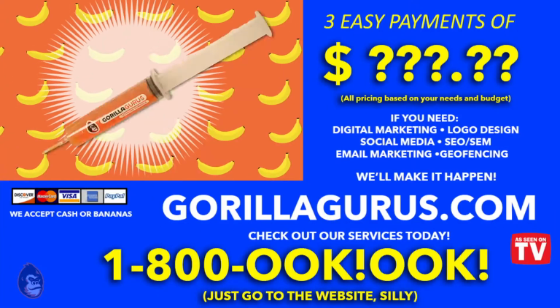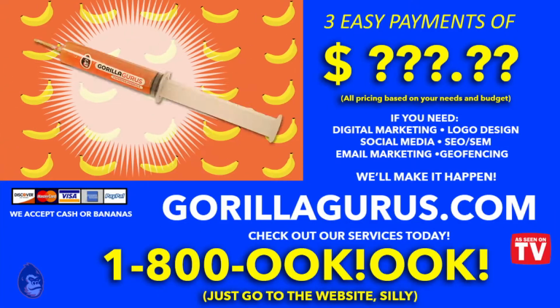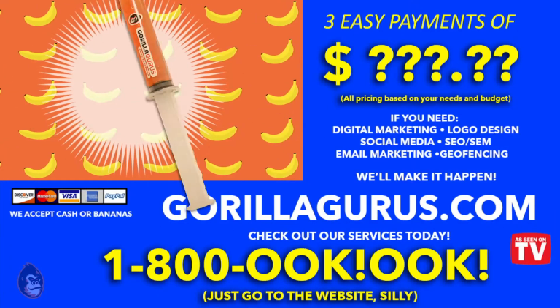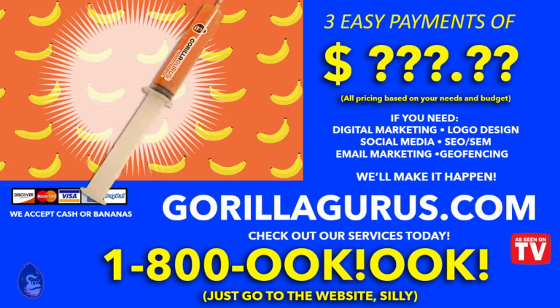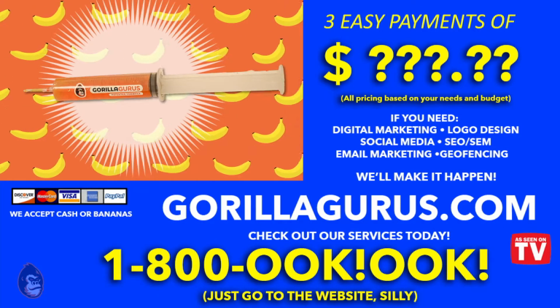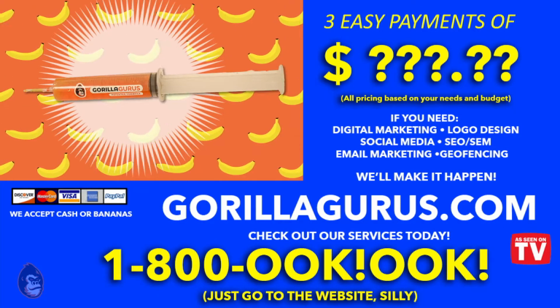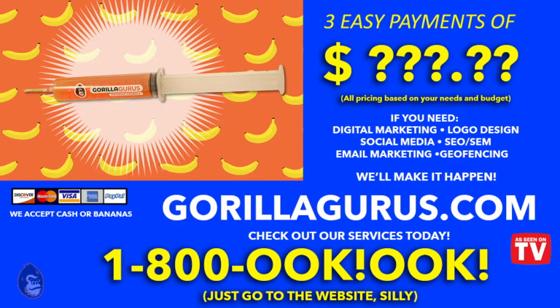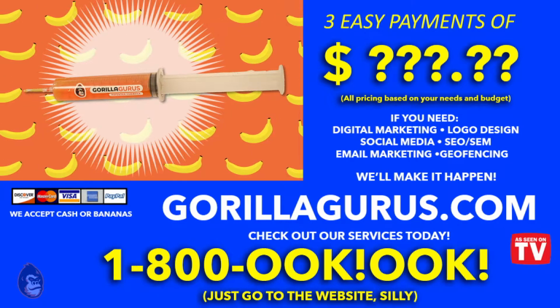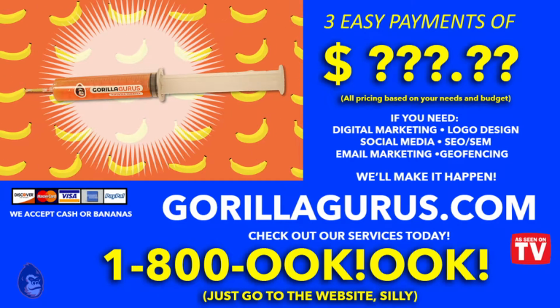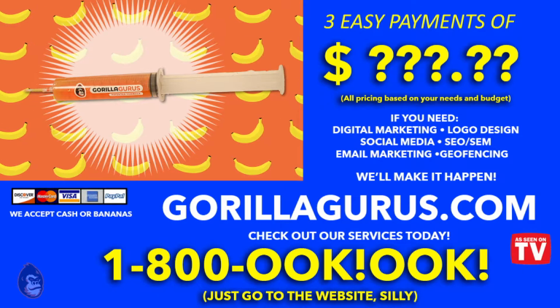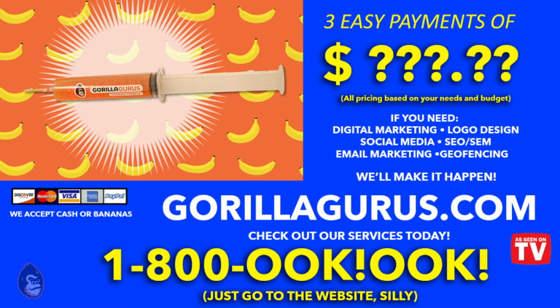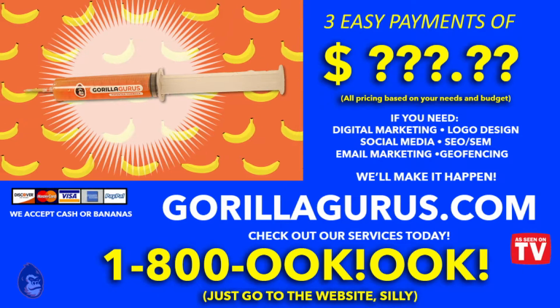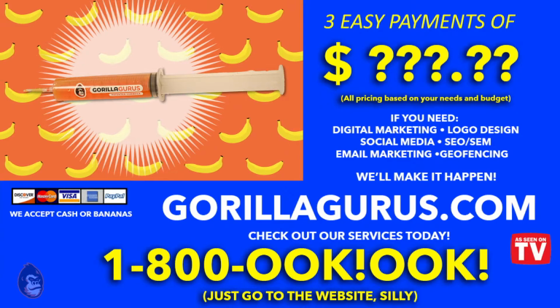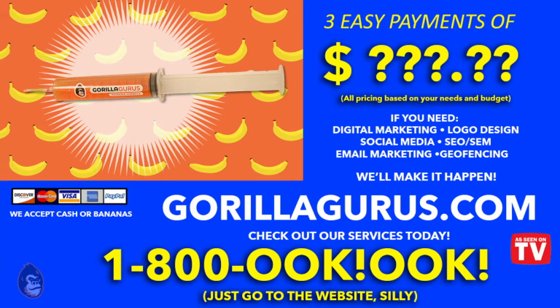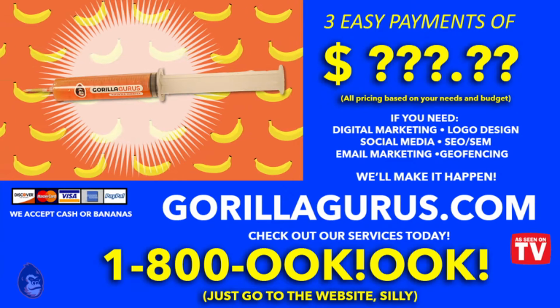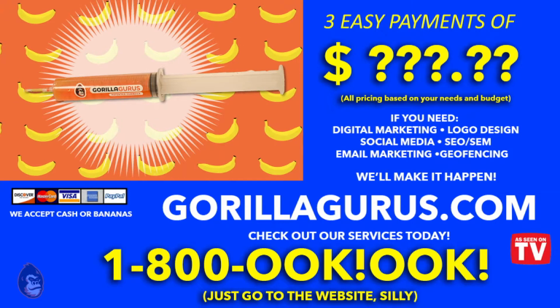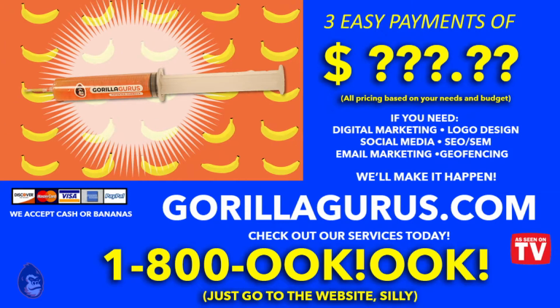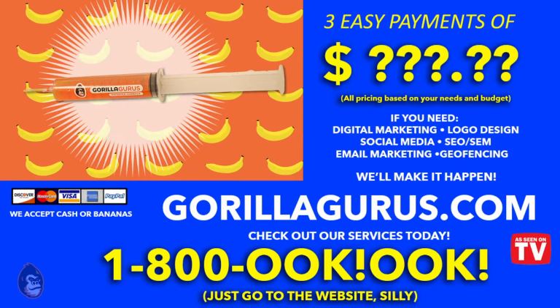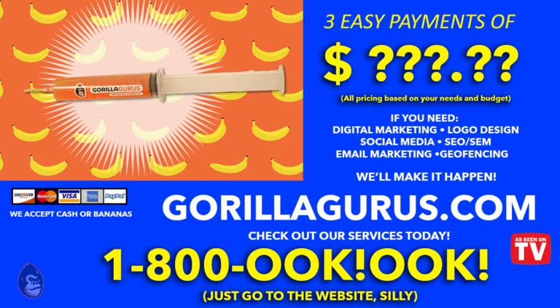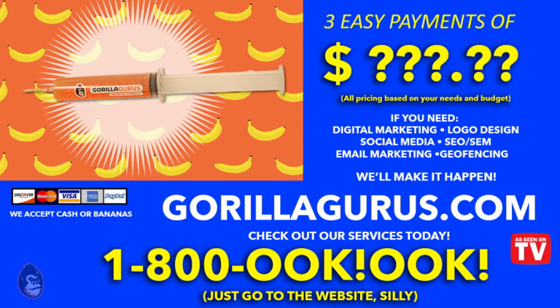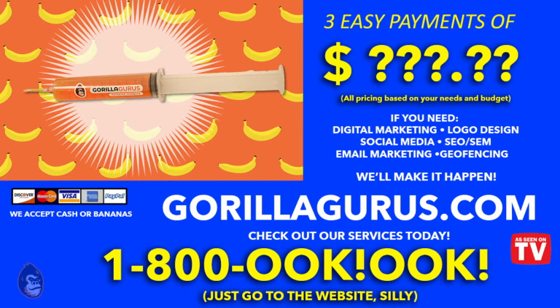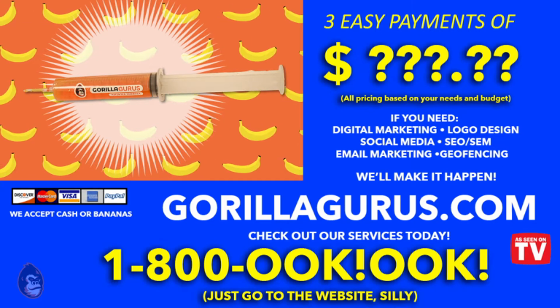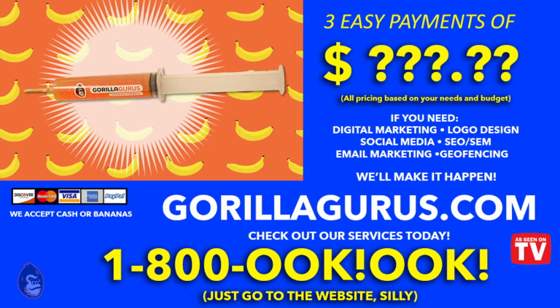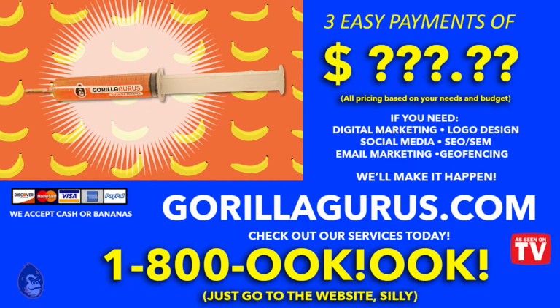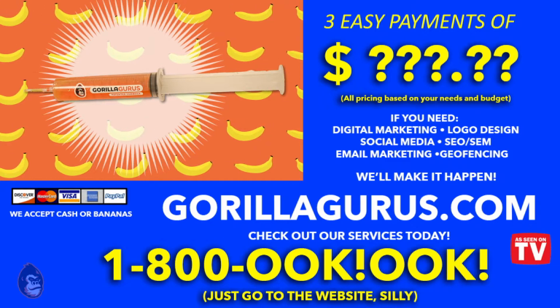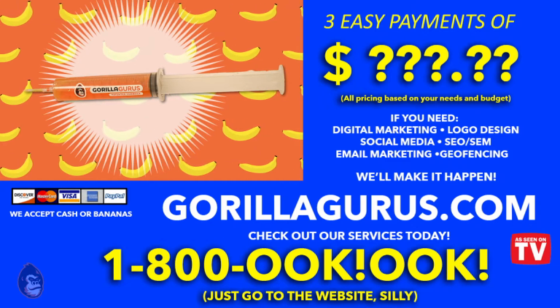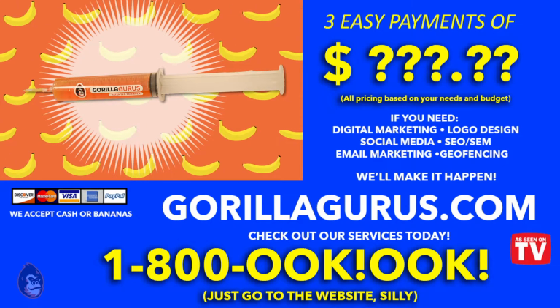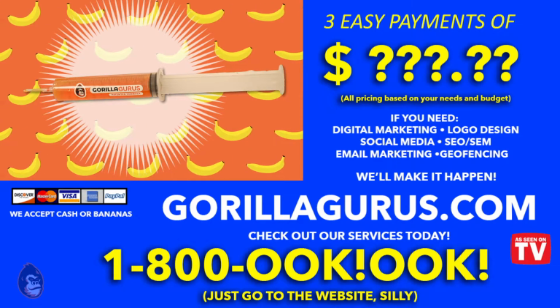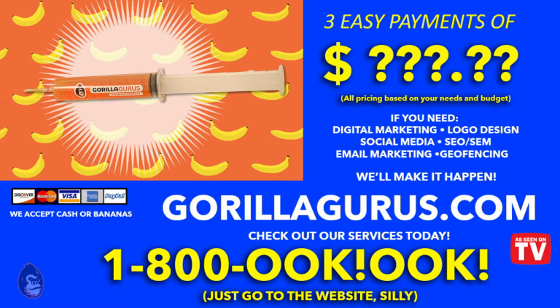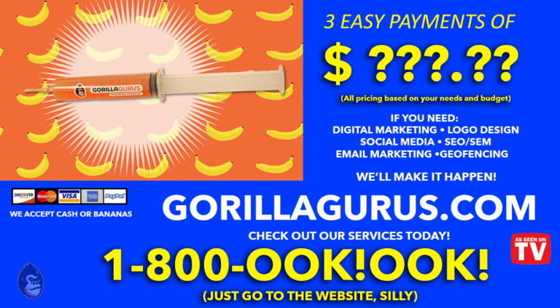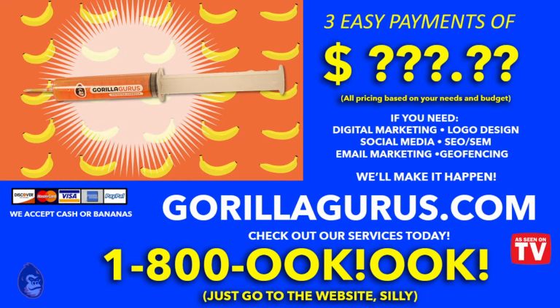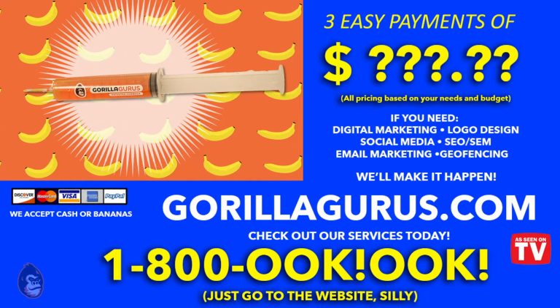Order online now at GorillaGurus.com. This is not a real product. Injecting your bananas with unknown substances and eating them will likely make you sick.